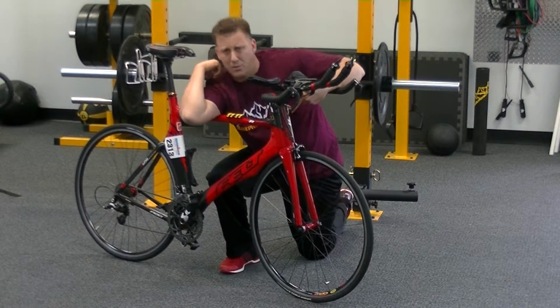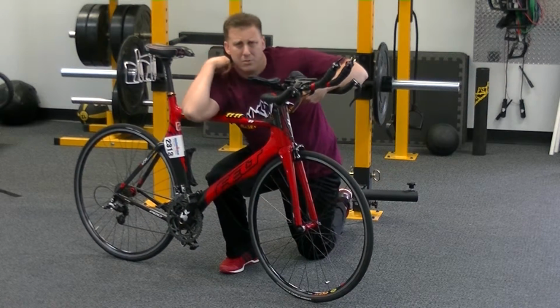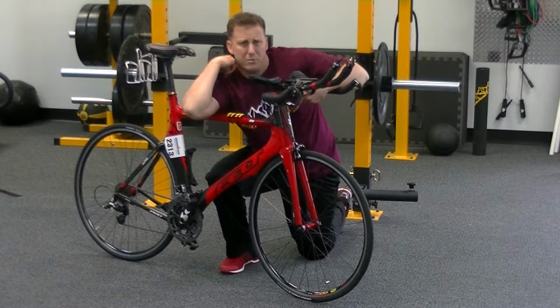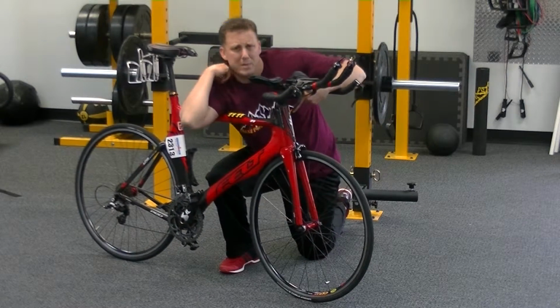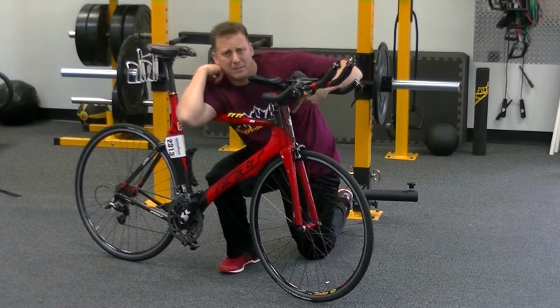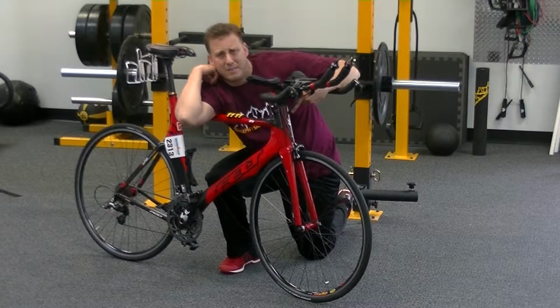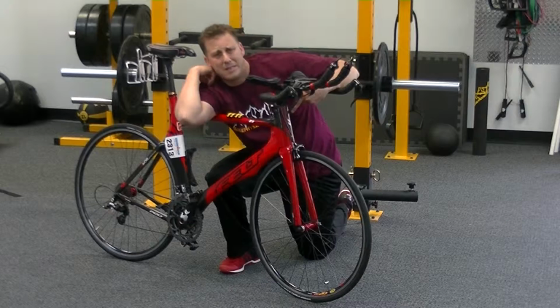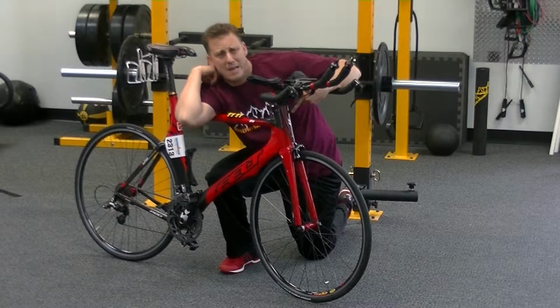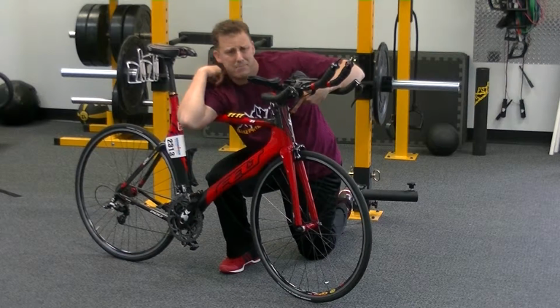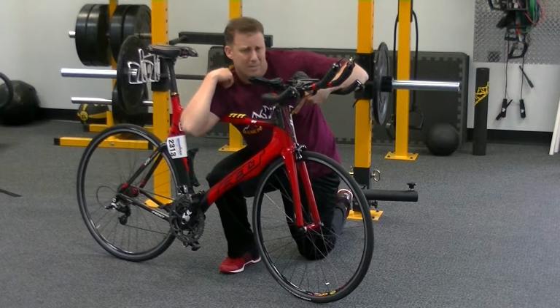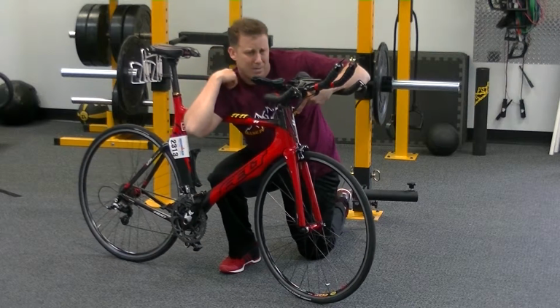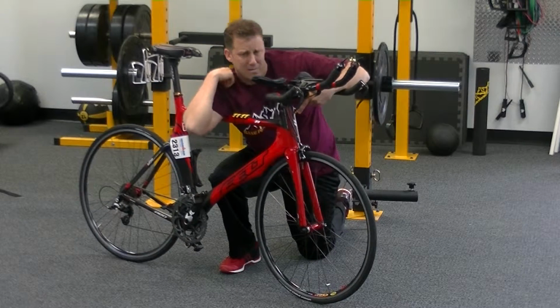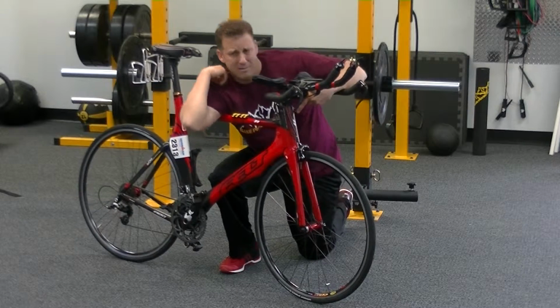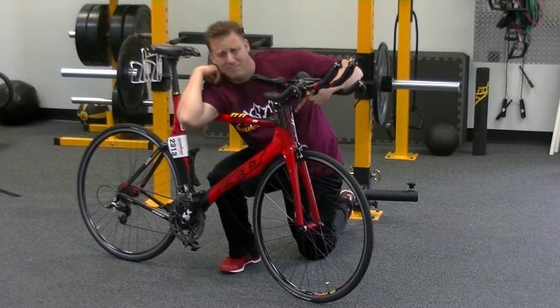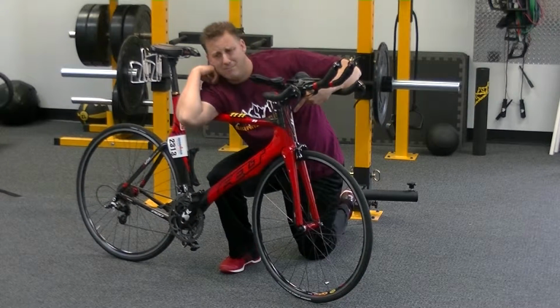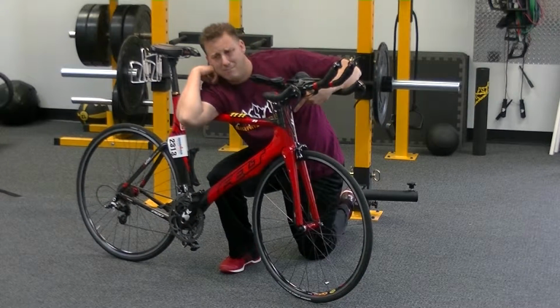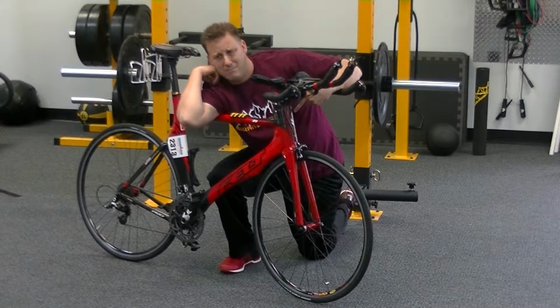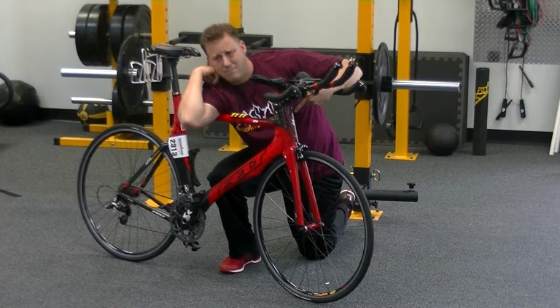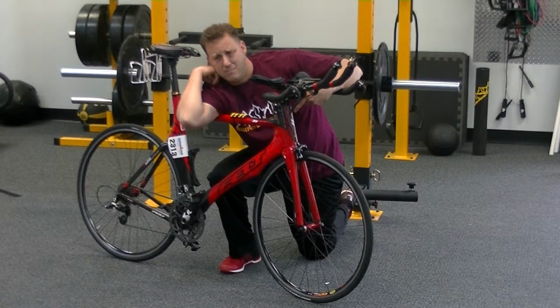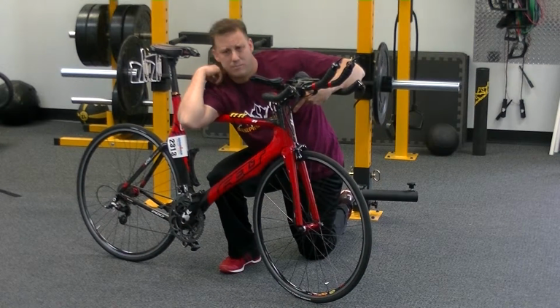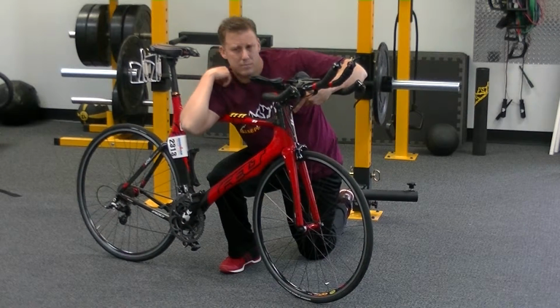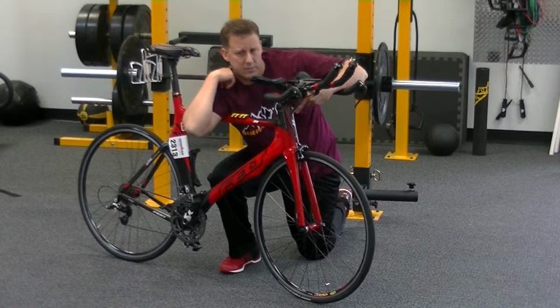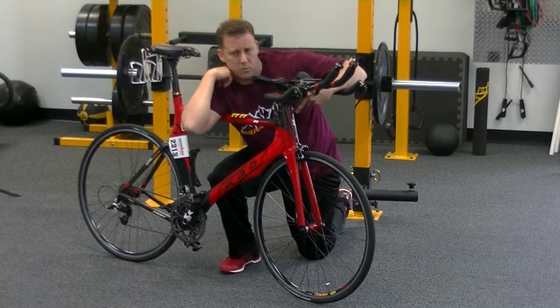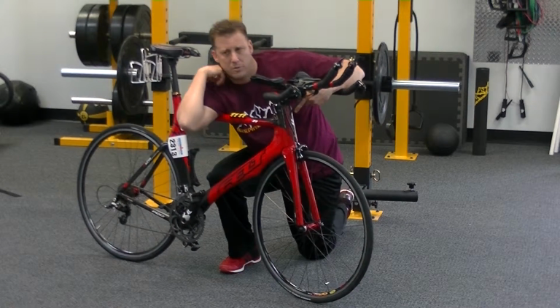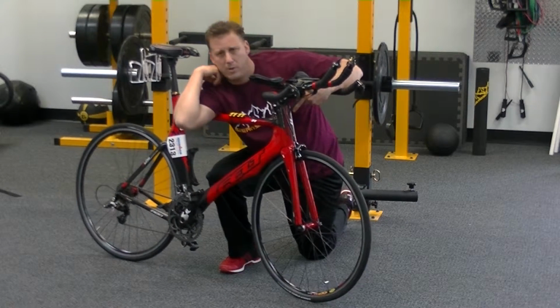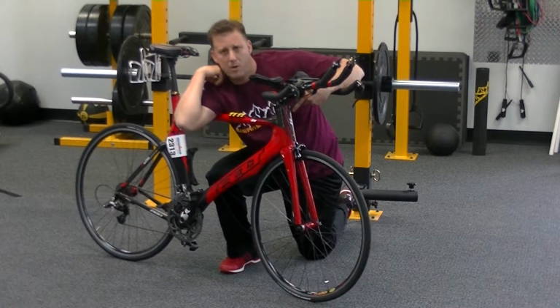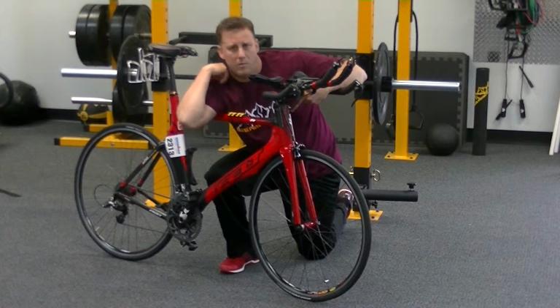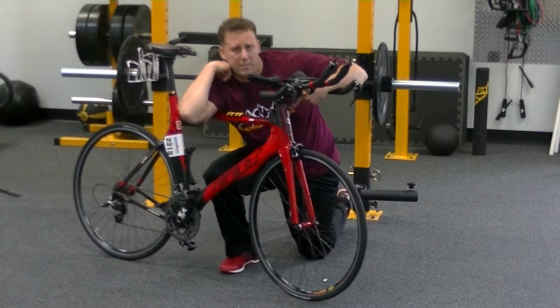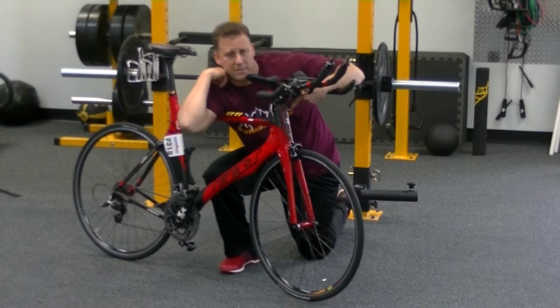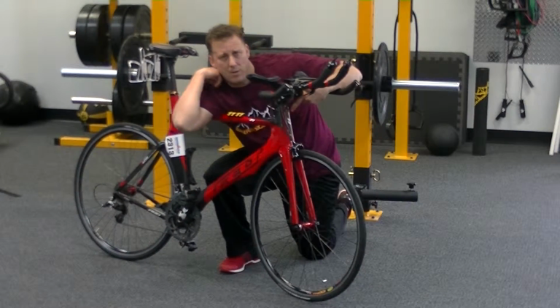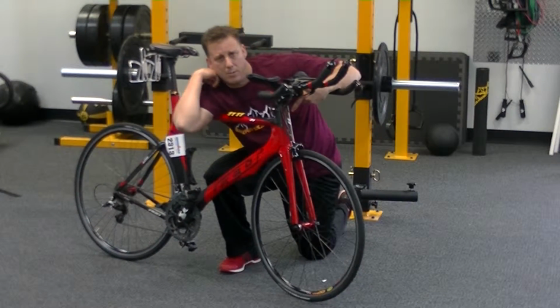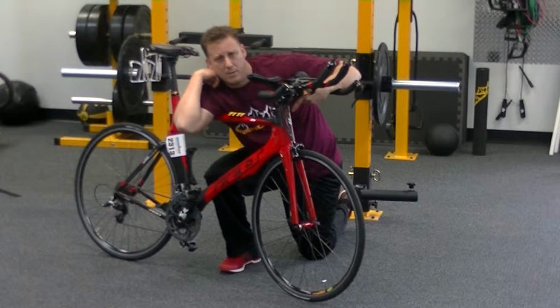Two to three minutes on each side. Just work your way all the way up into that armpit.